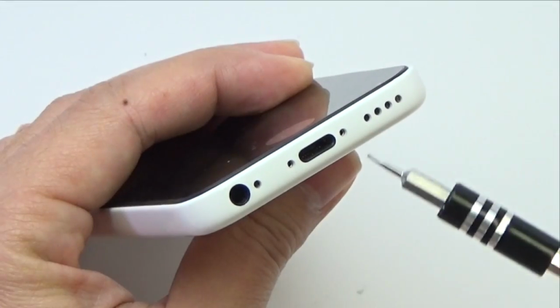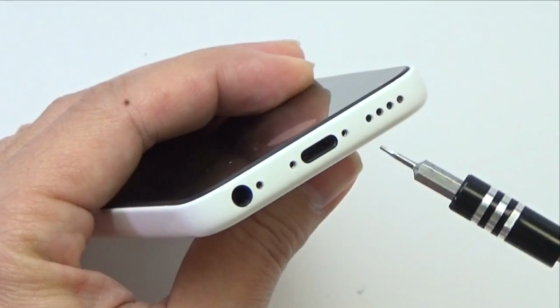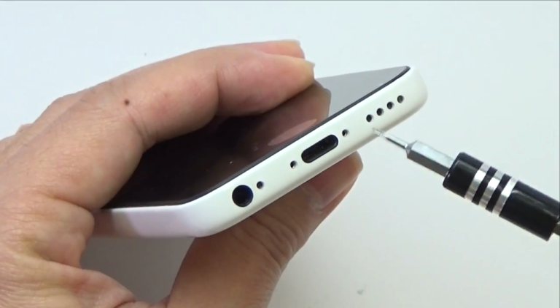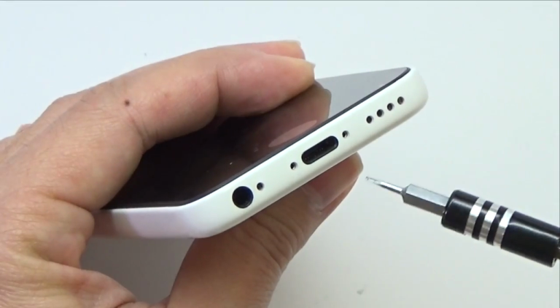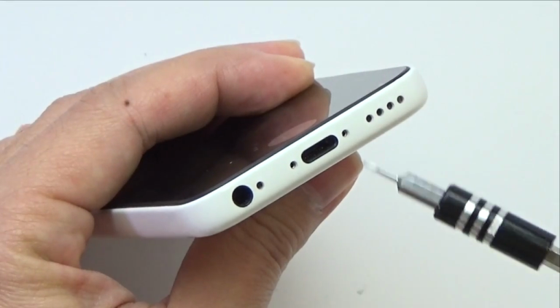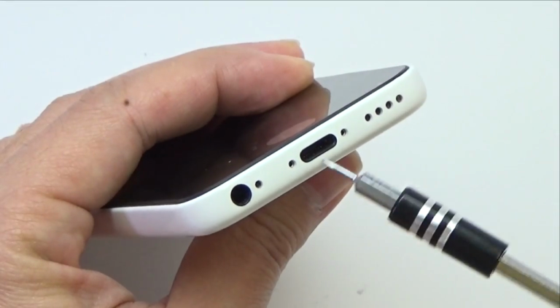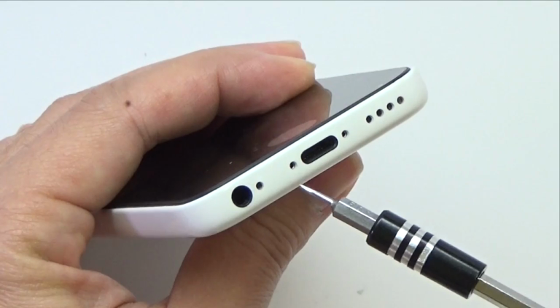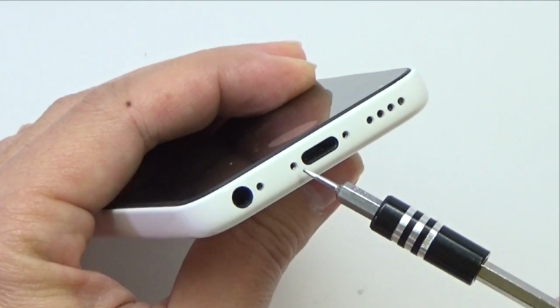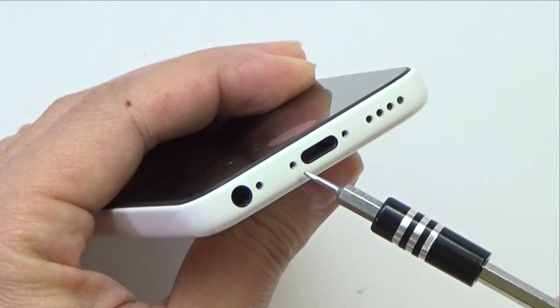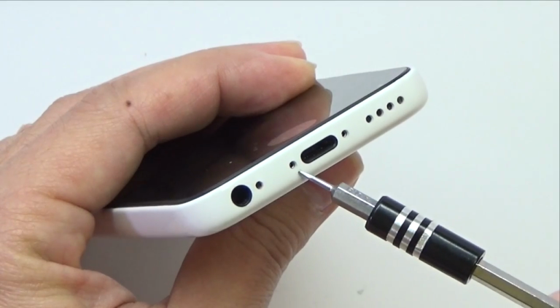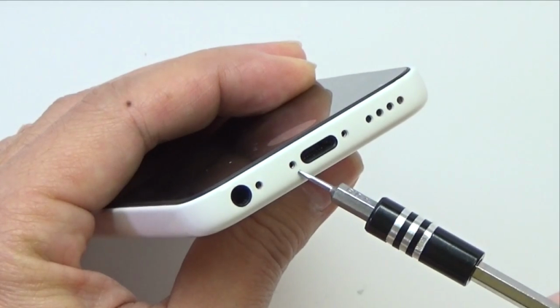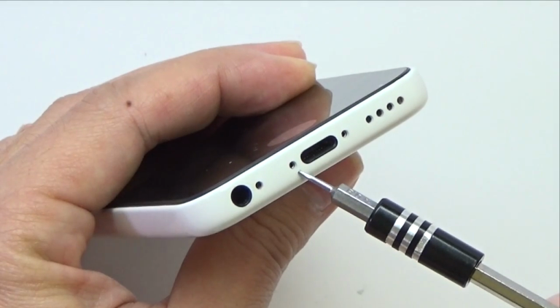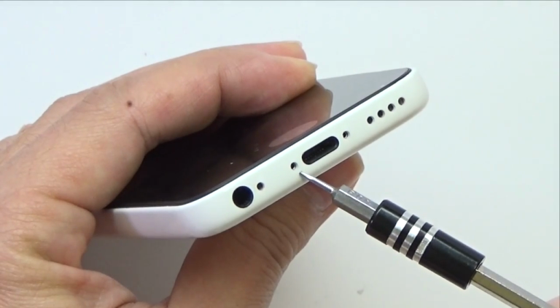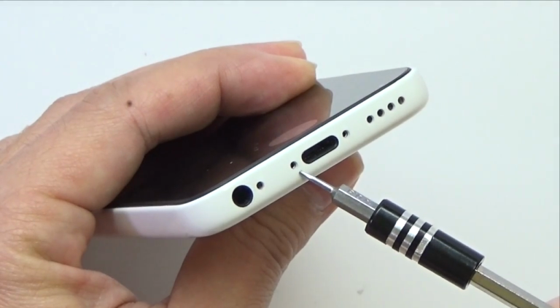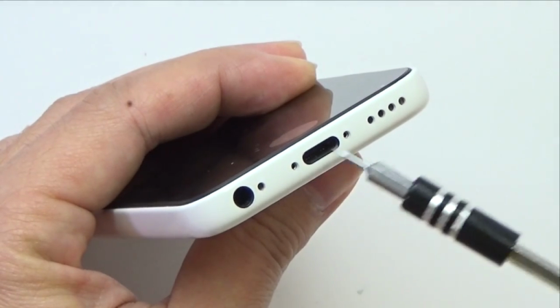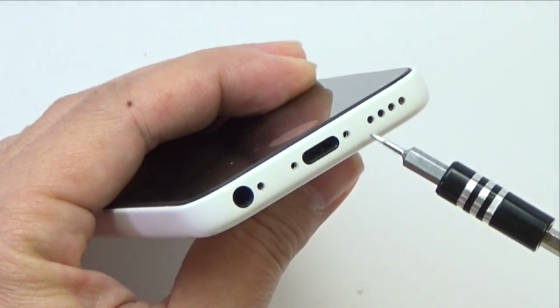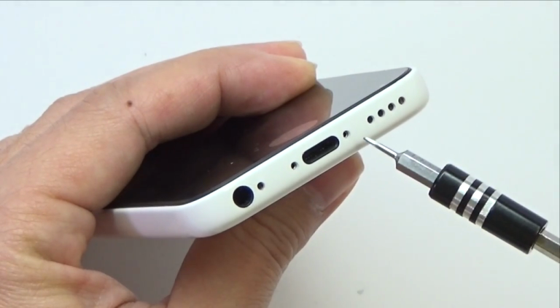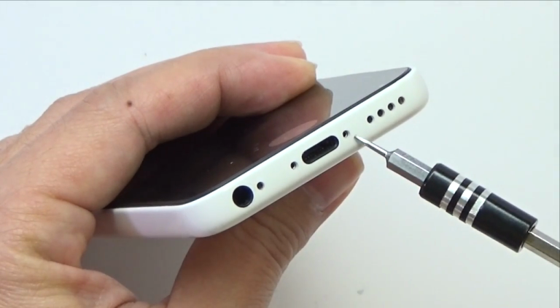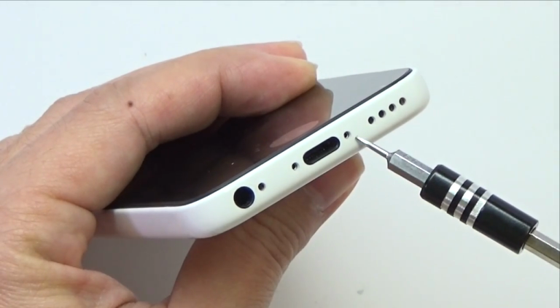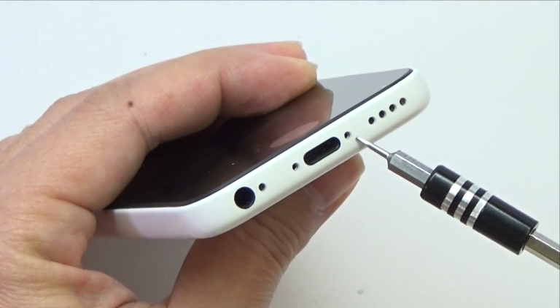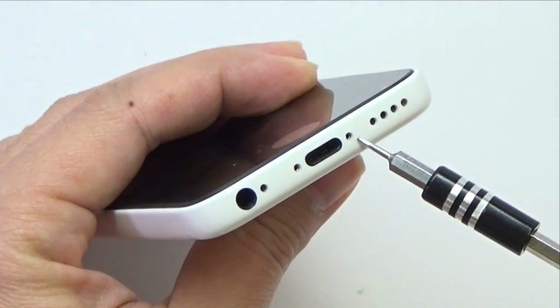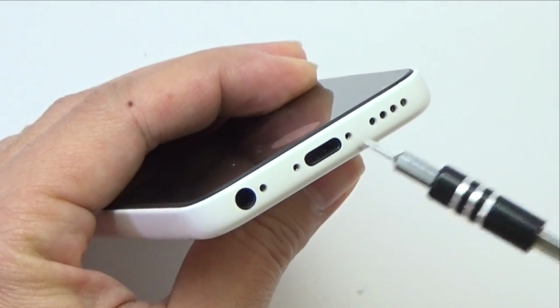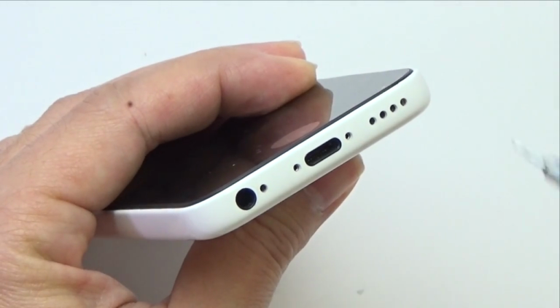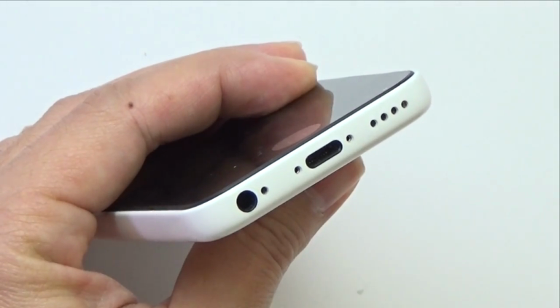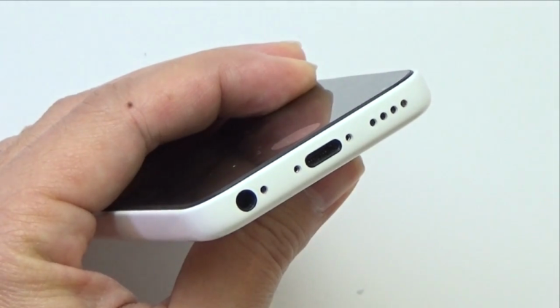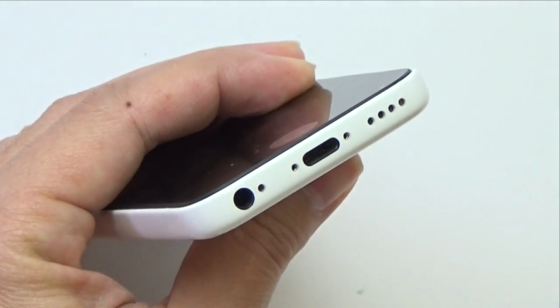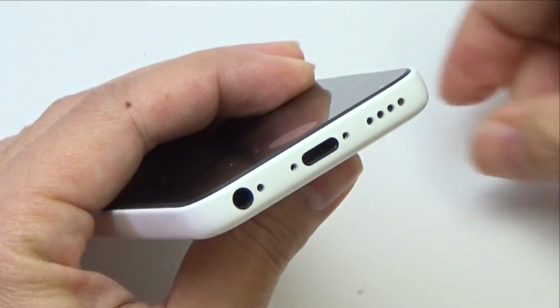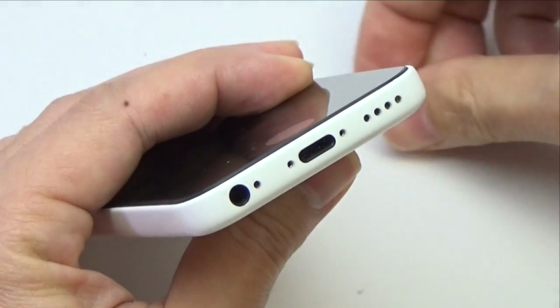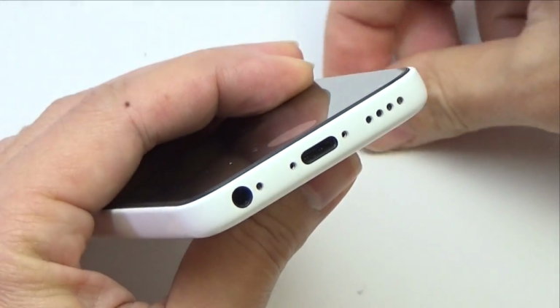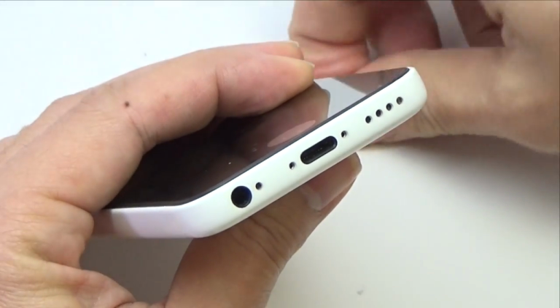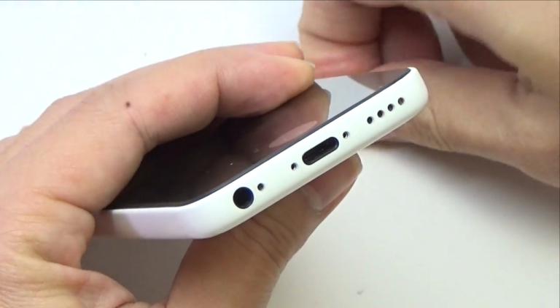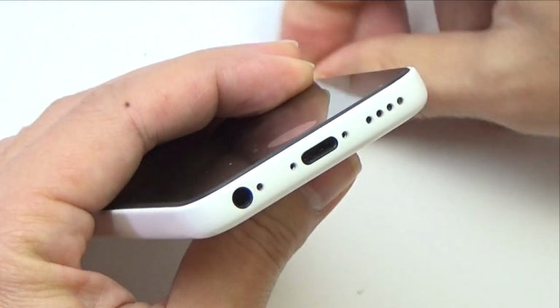Insert the two pentalobe screws to secure the LCD assembly to the frame.